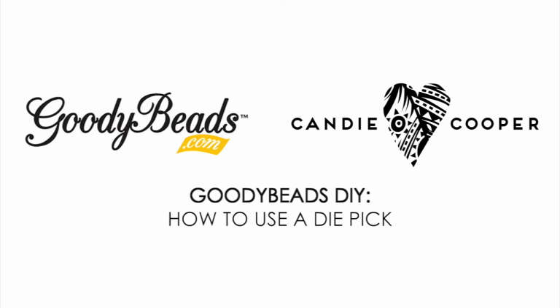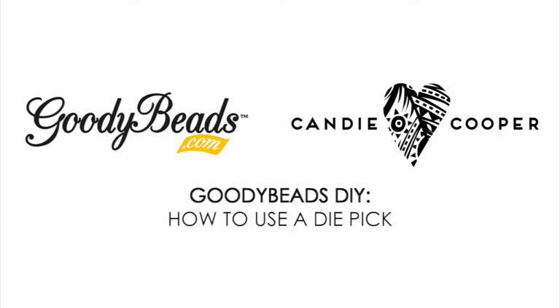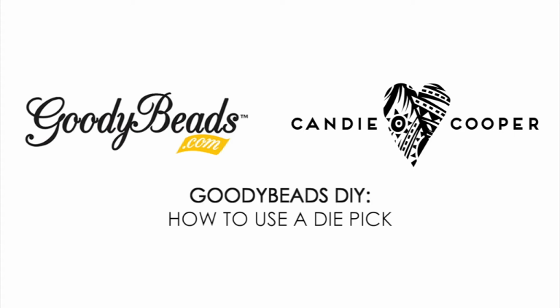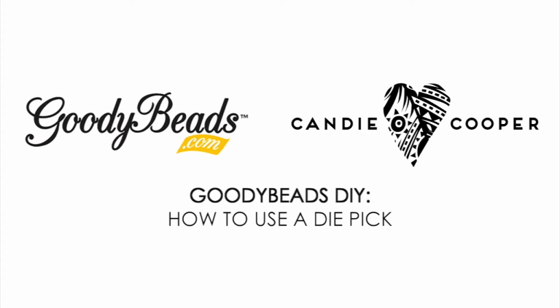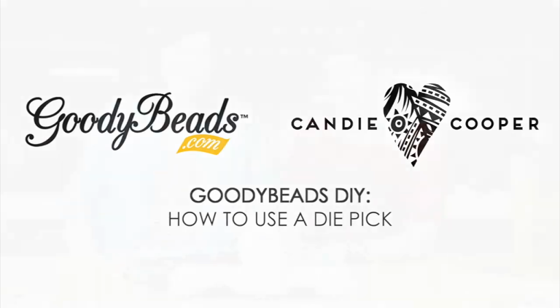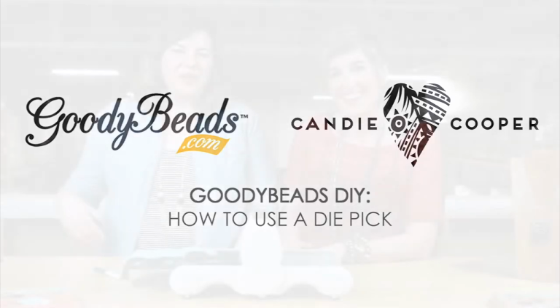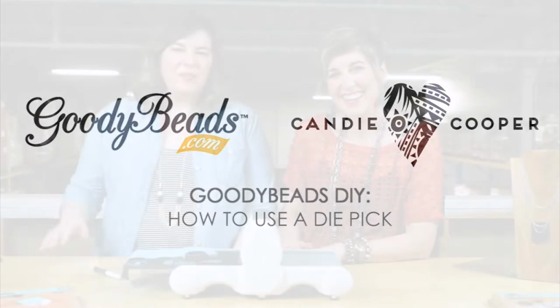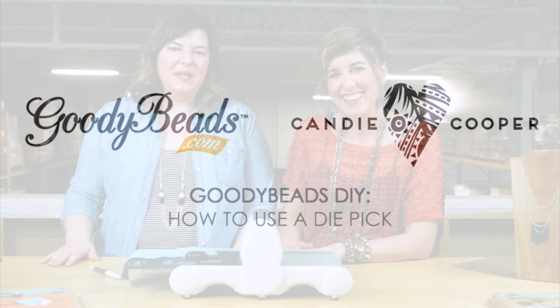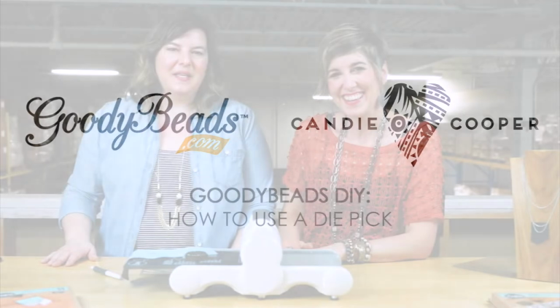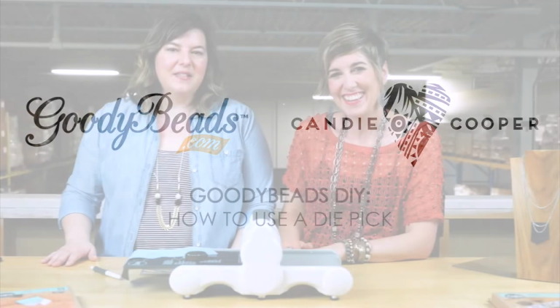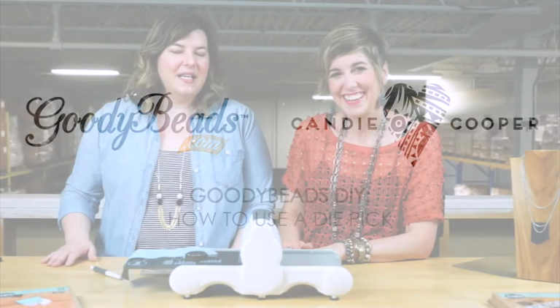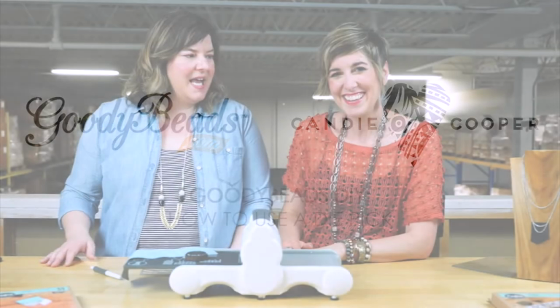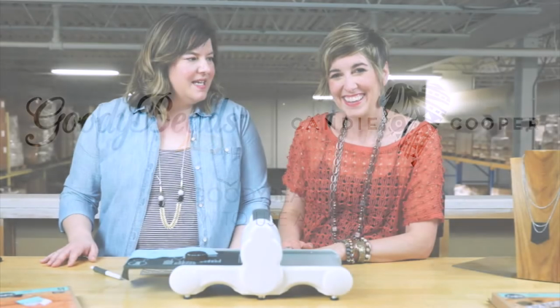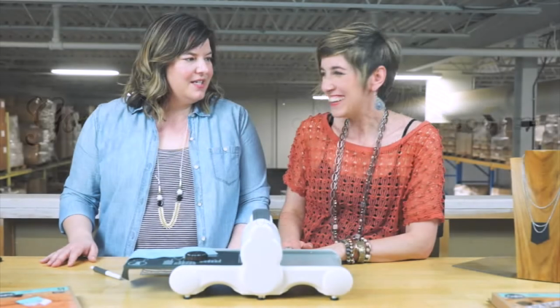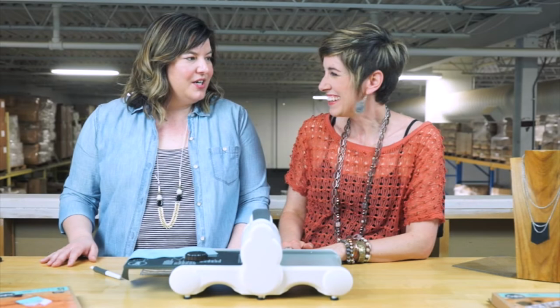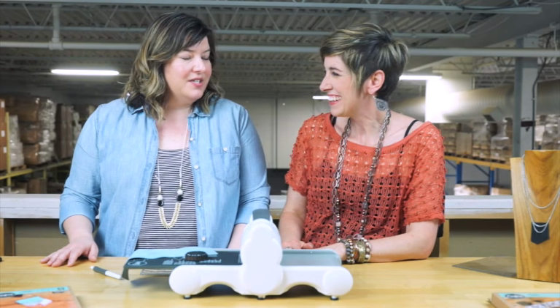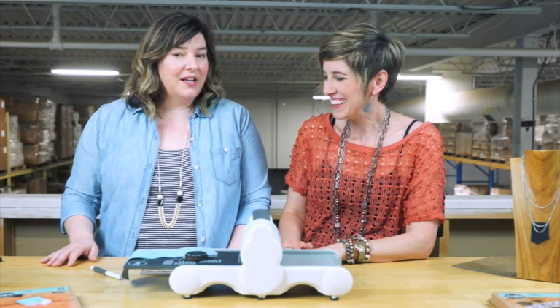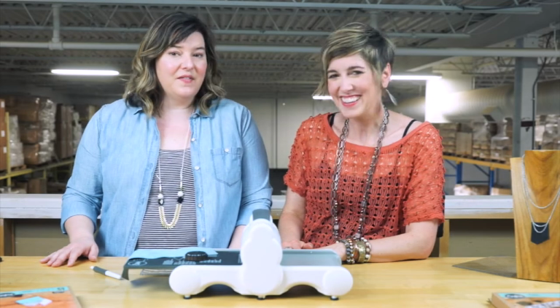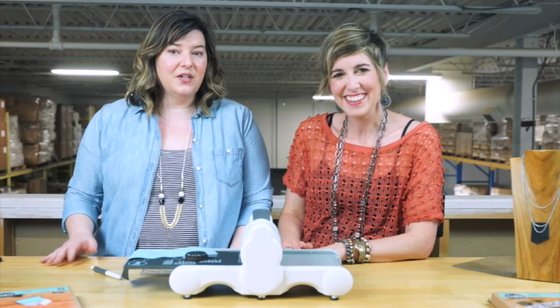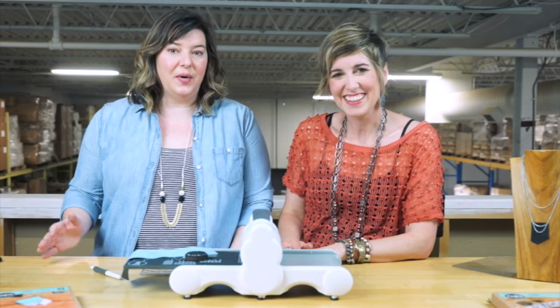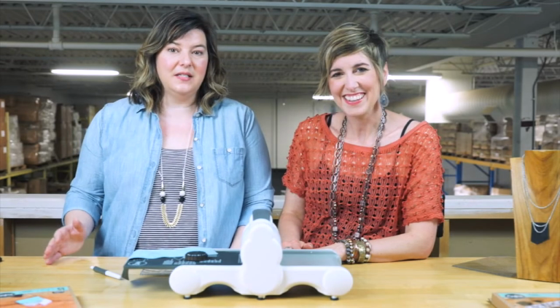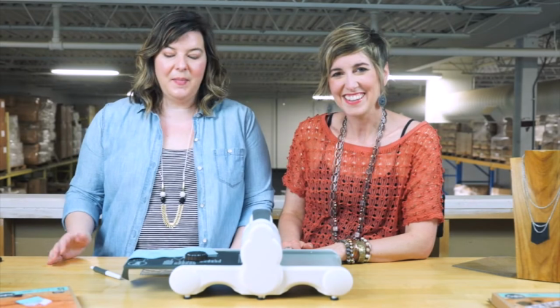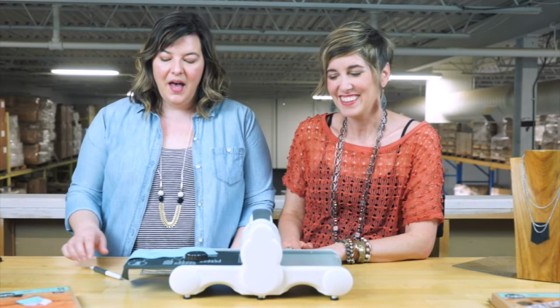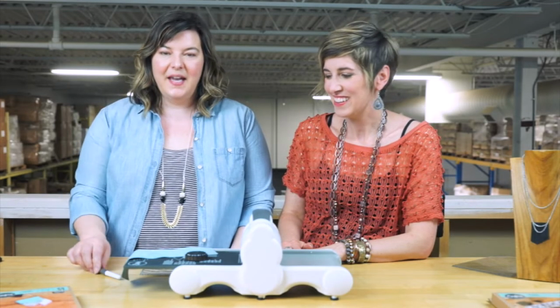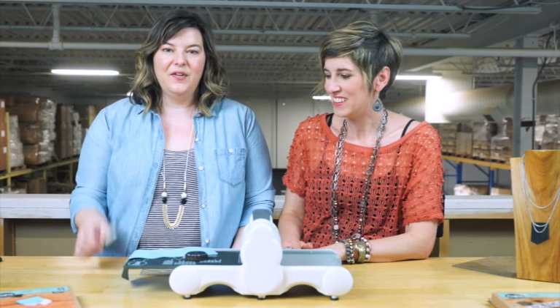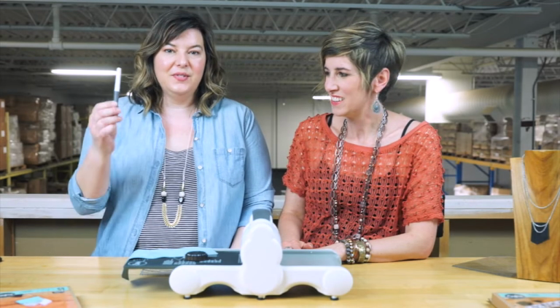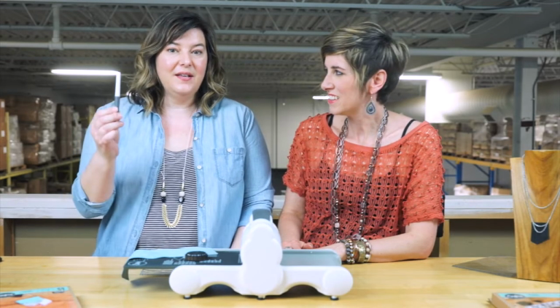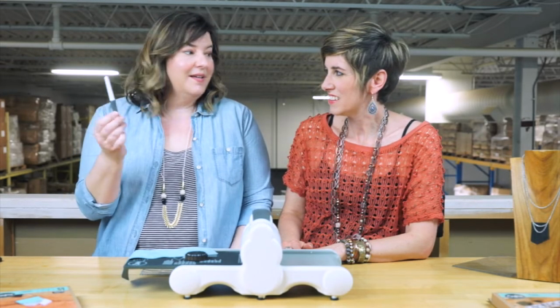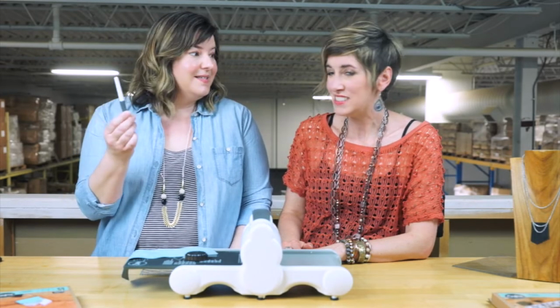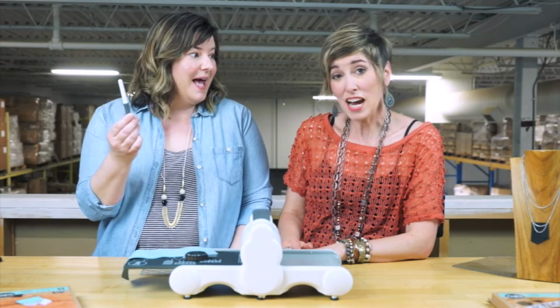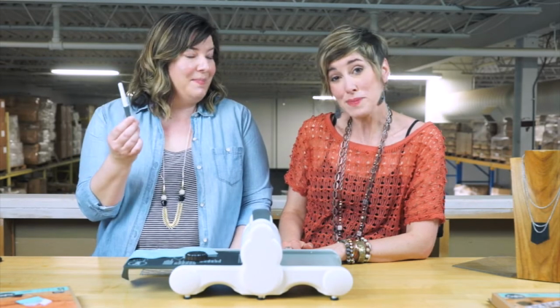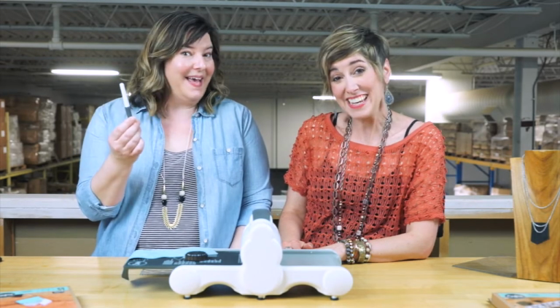Hi everybody, it's Tori from Goodiebeads, and Candy is here and she's gonna give us a quick tip on how to use a die pick.